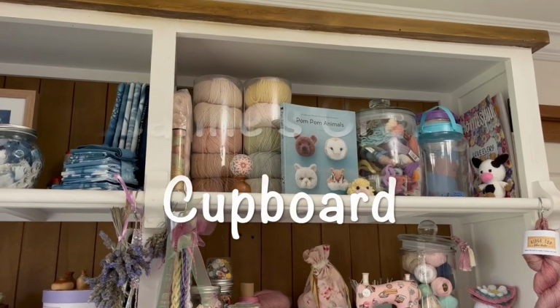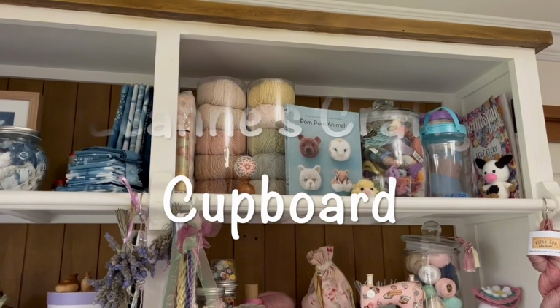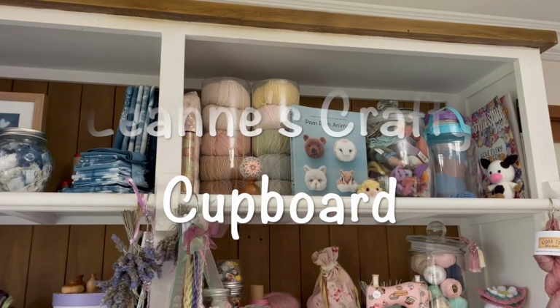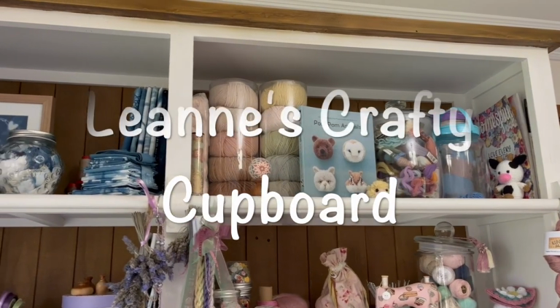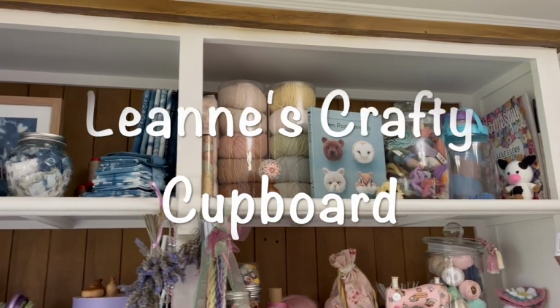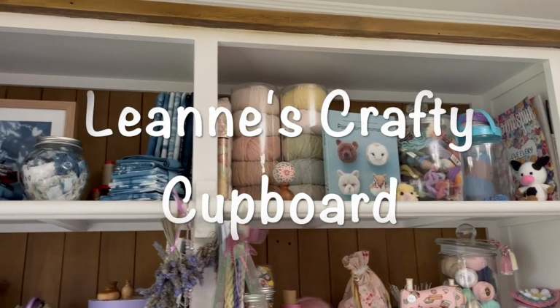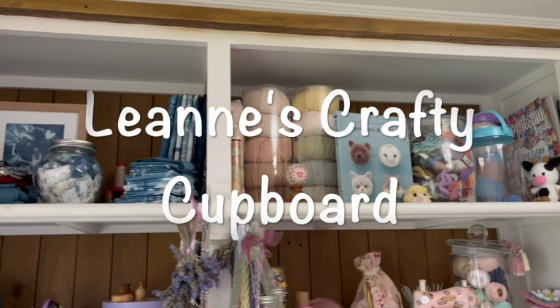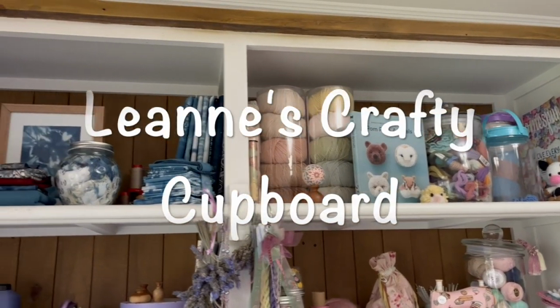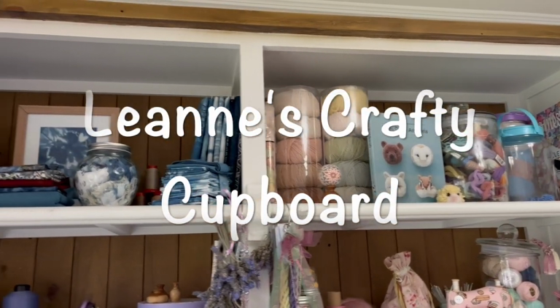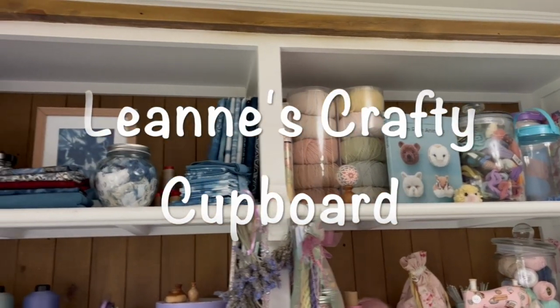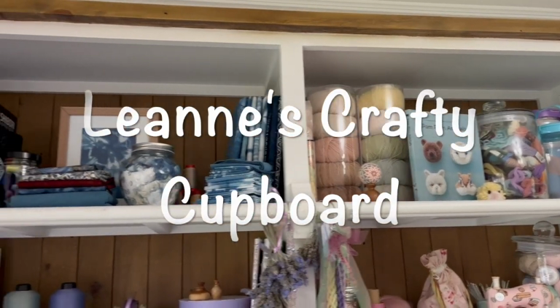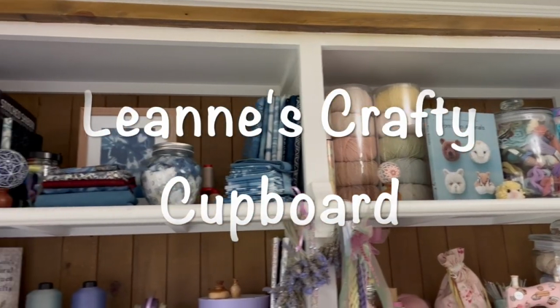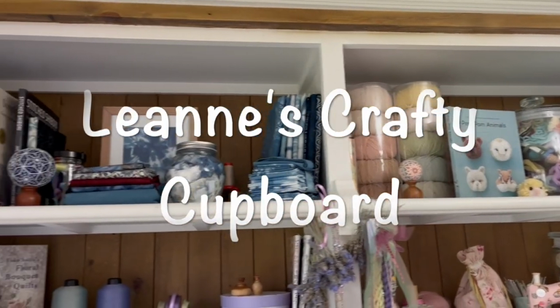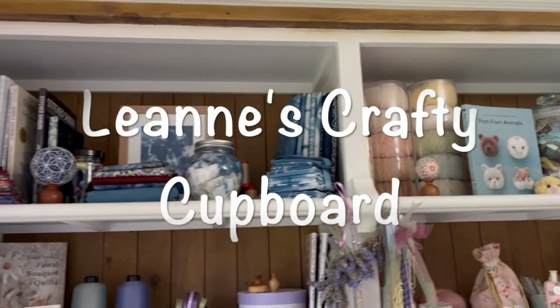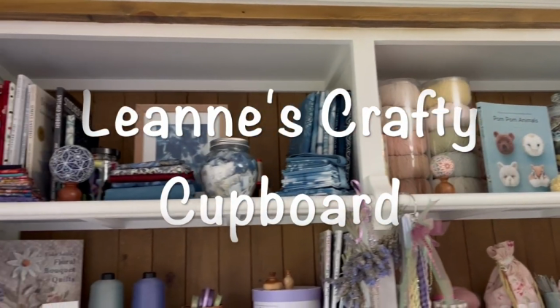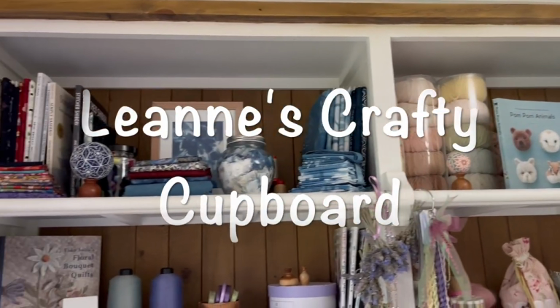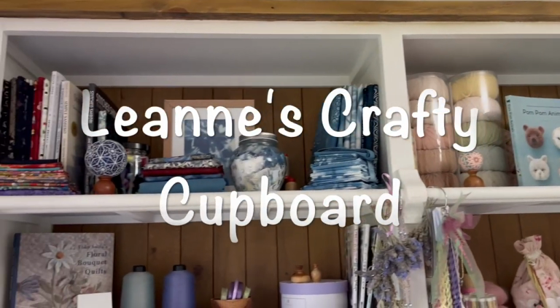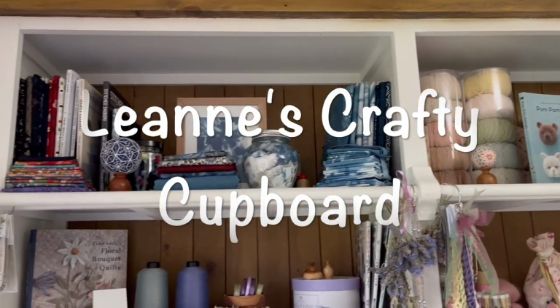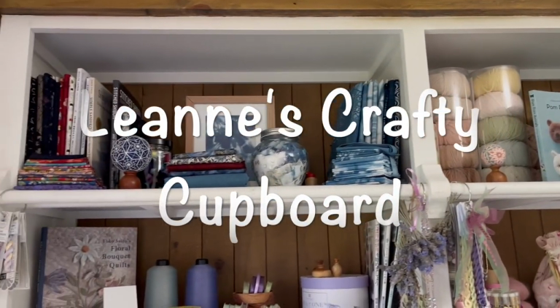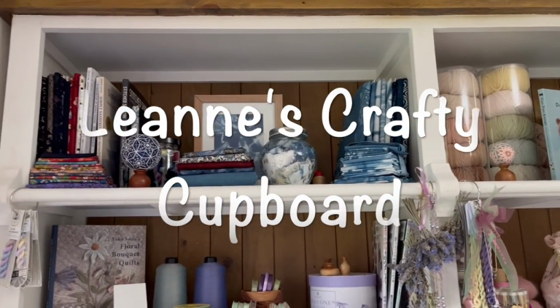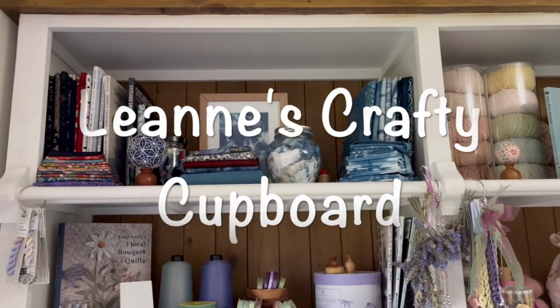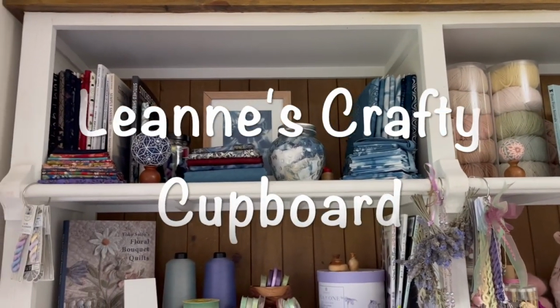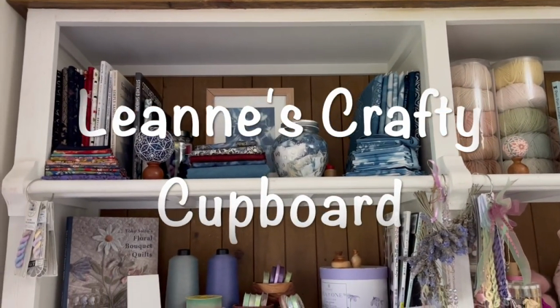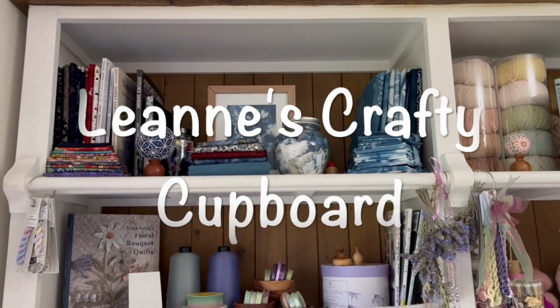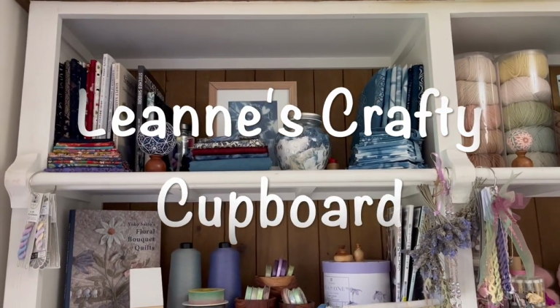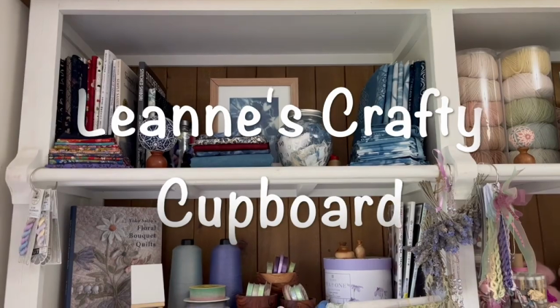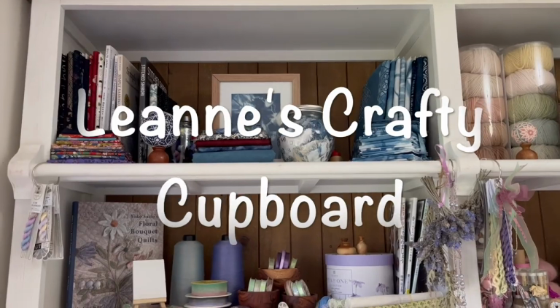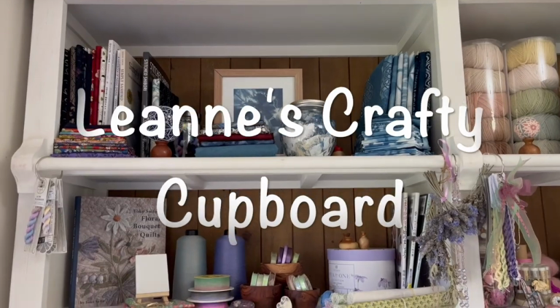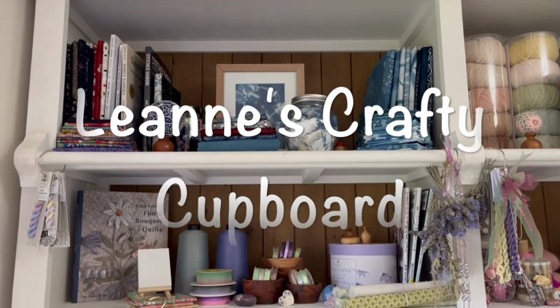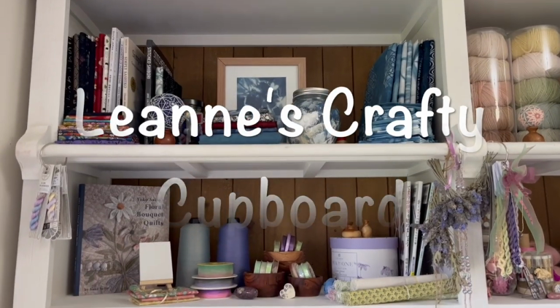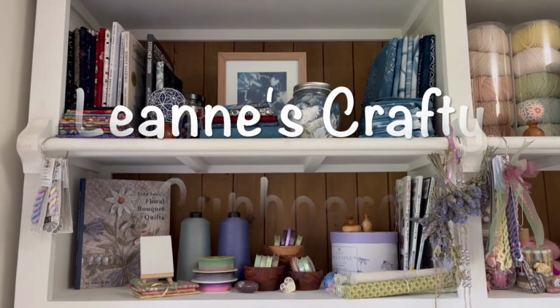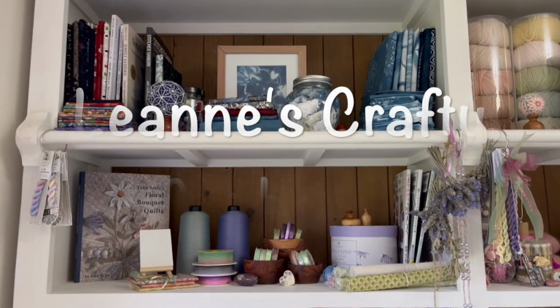Hello and welcome. My name's Leanne, I live in Australia and this is my crafty cupboard.